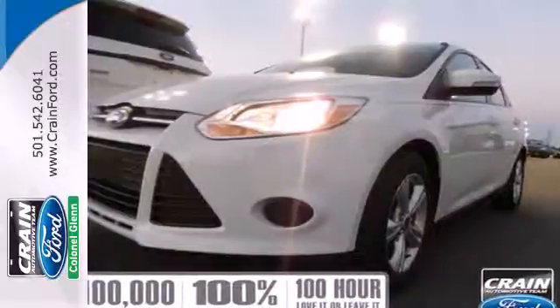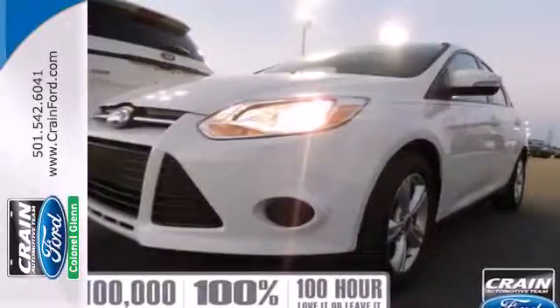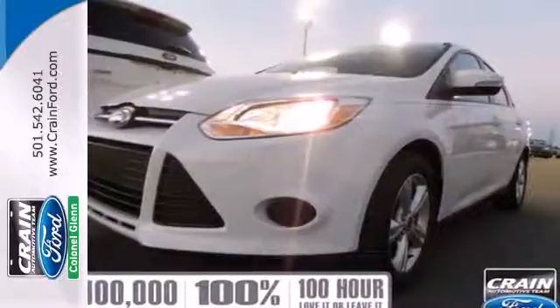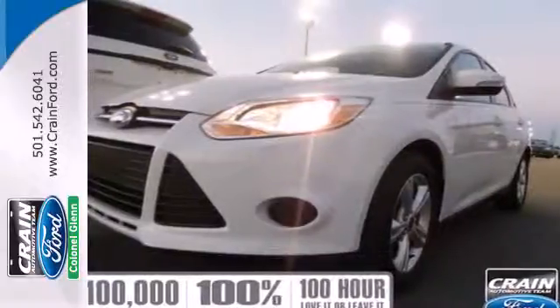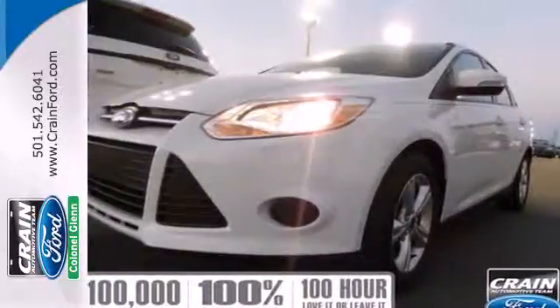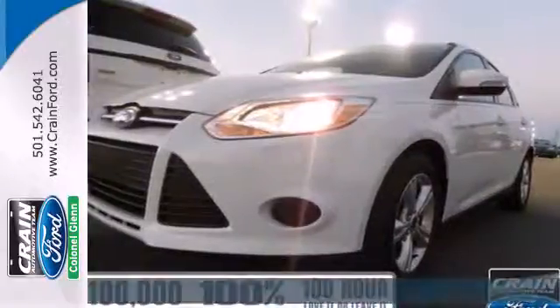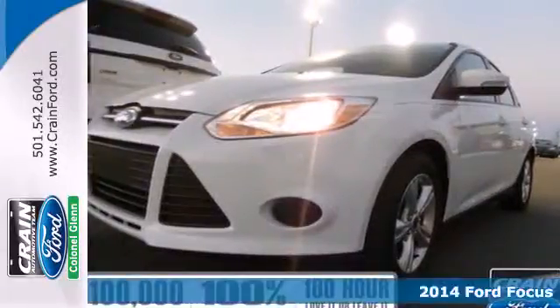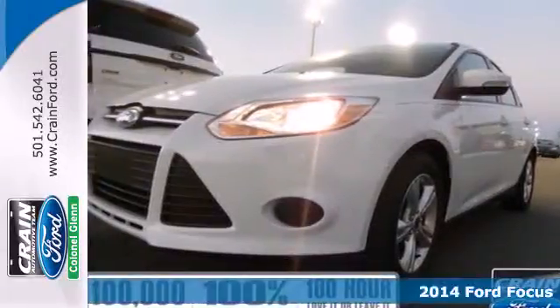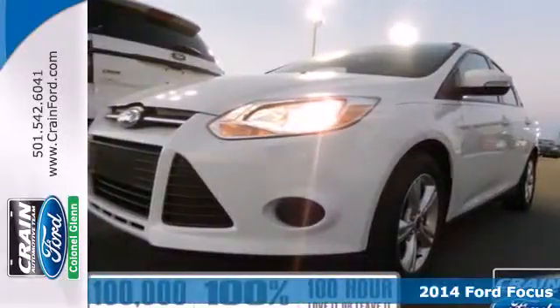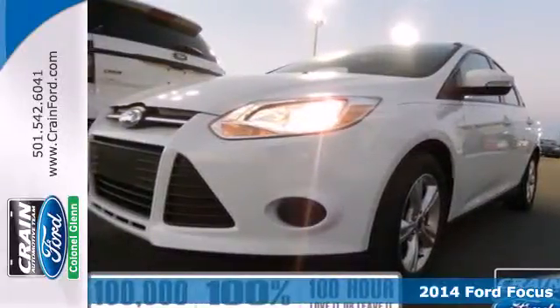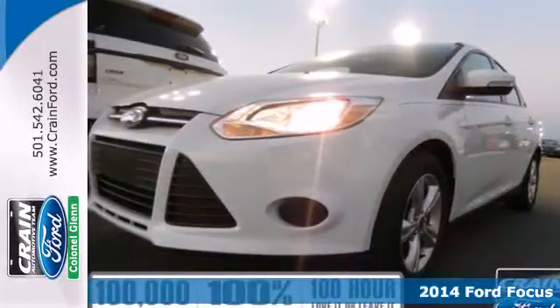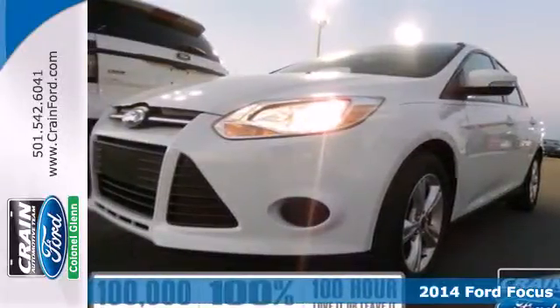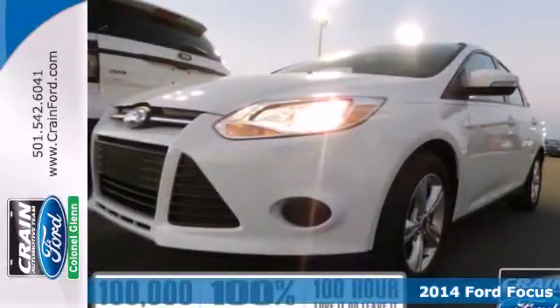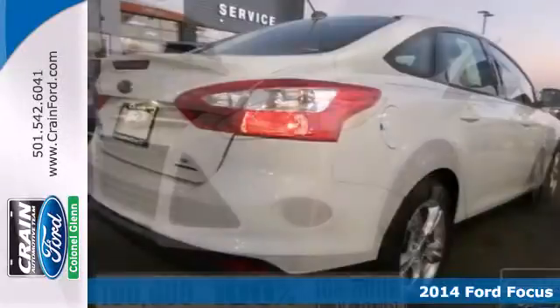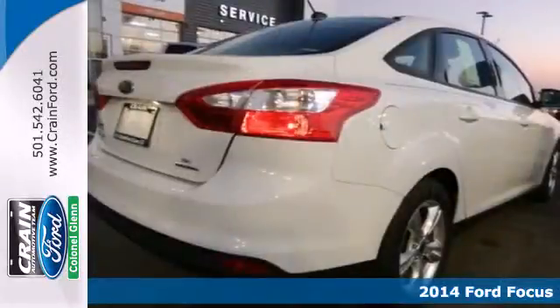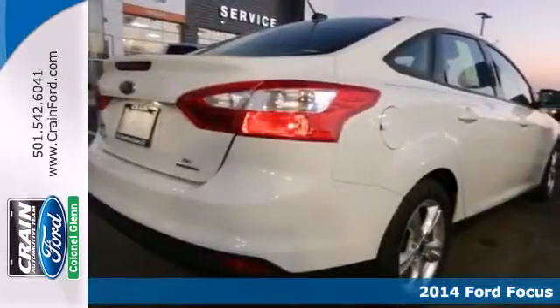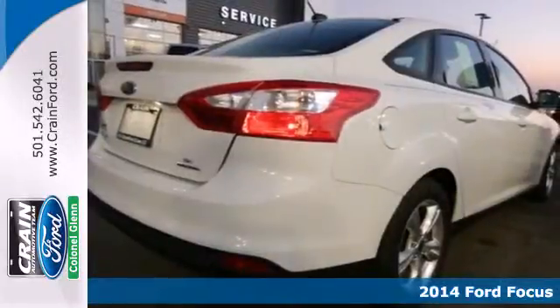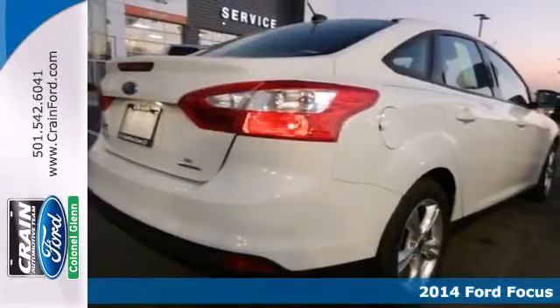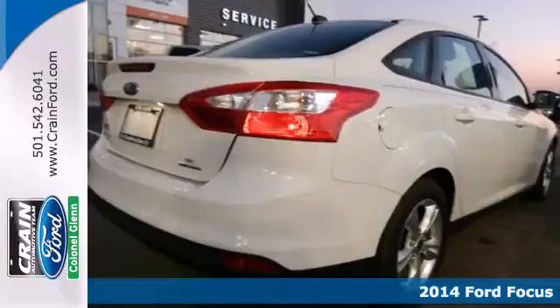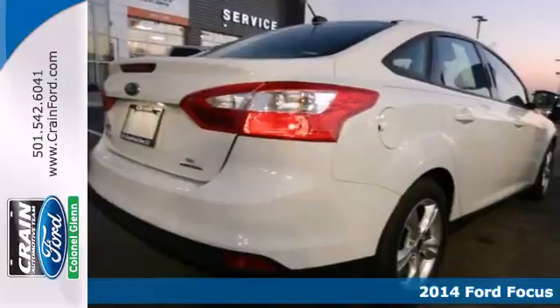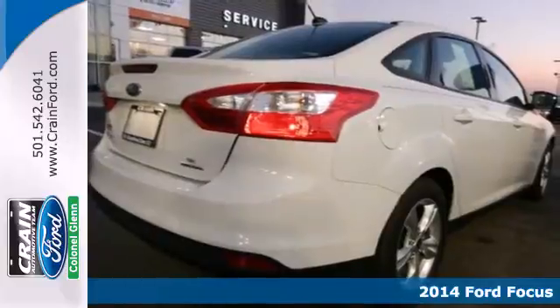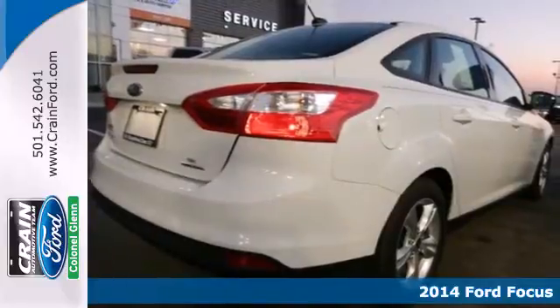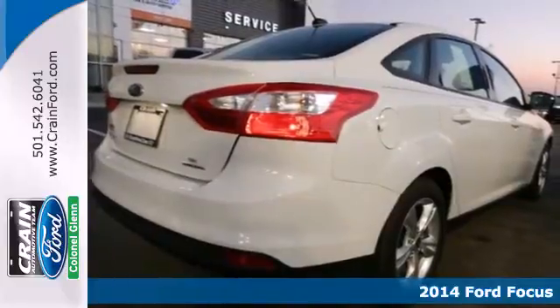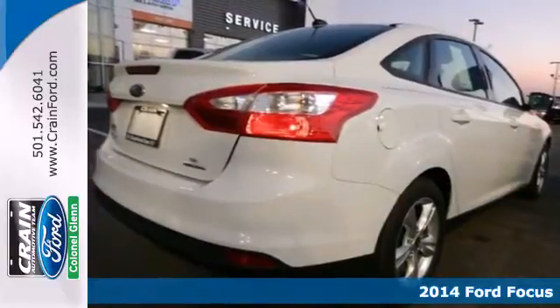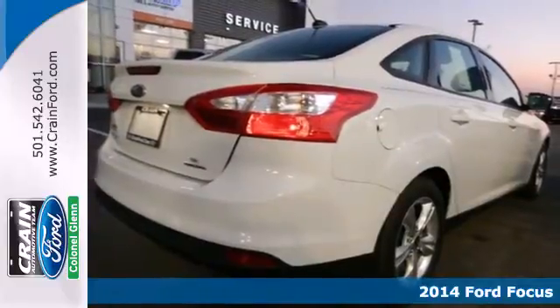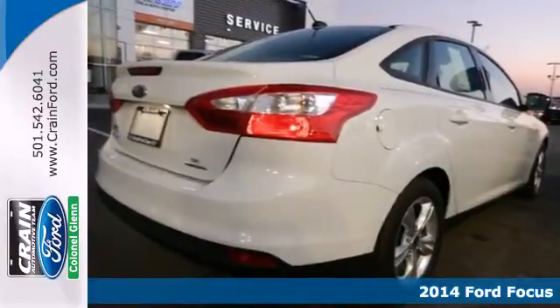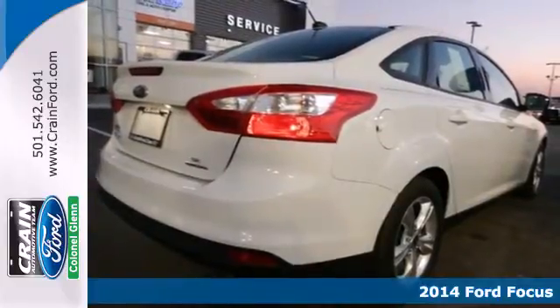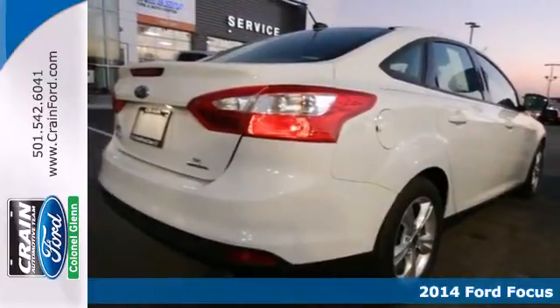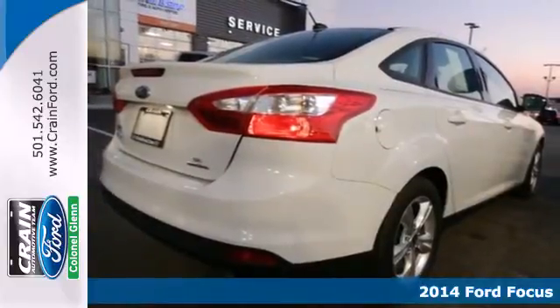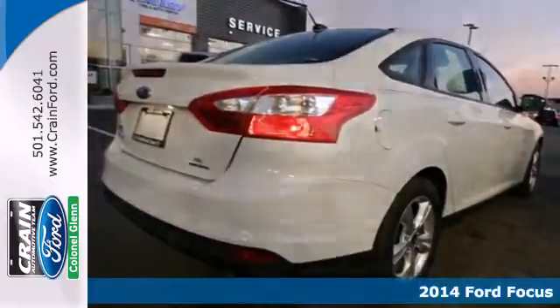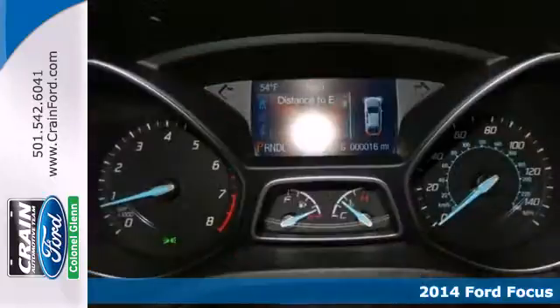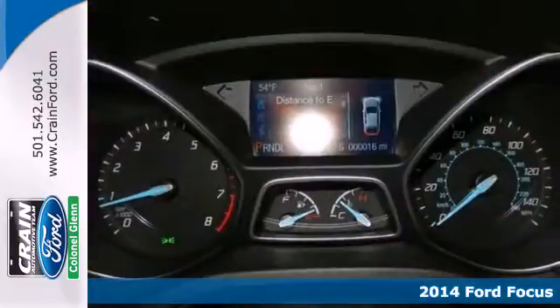It's a 2014 Ford Focus. Cruise around the city or glide on down the freeway. You'll hit up all of your stops in comfort and style.